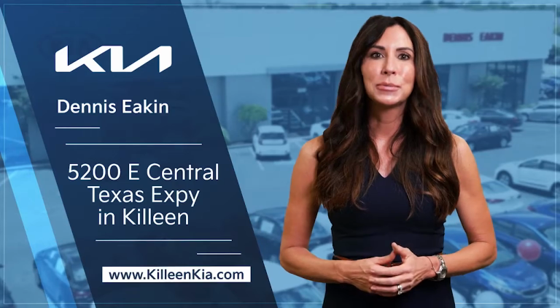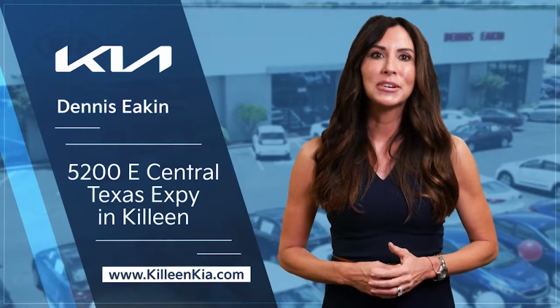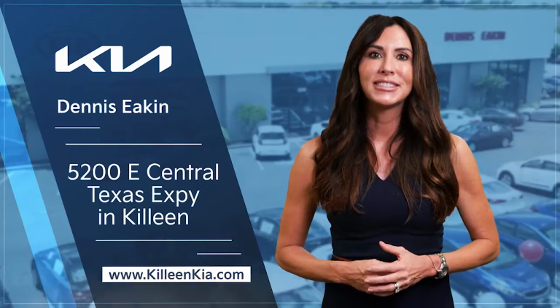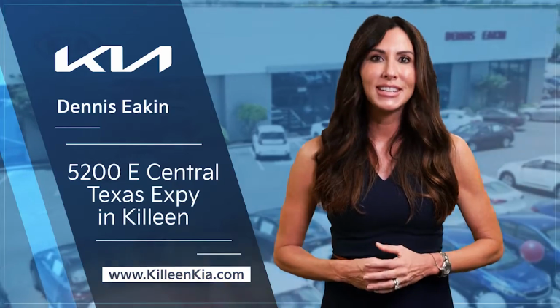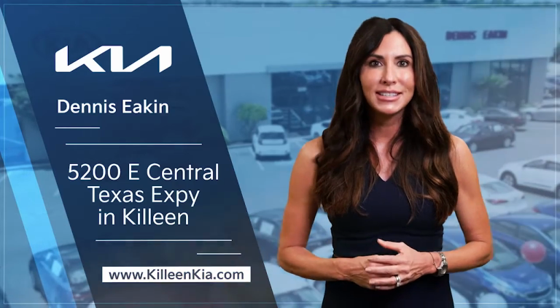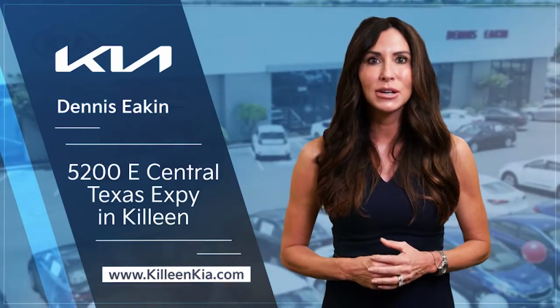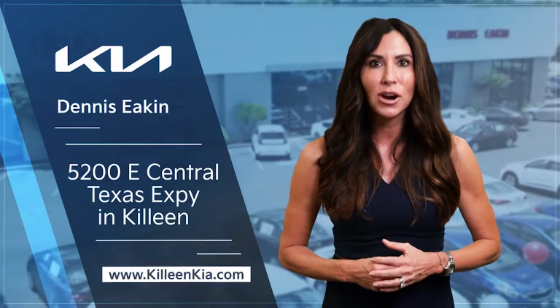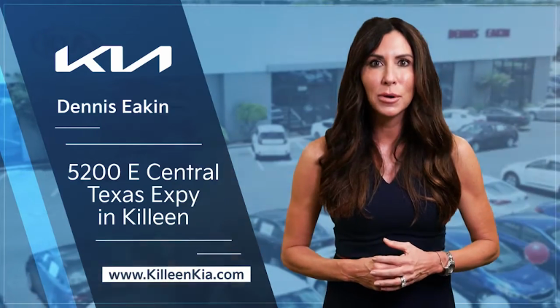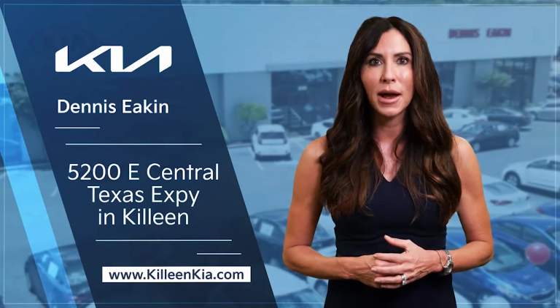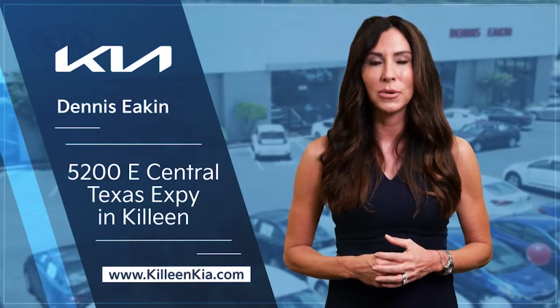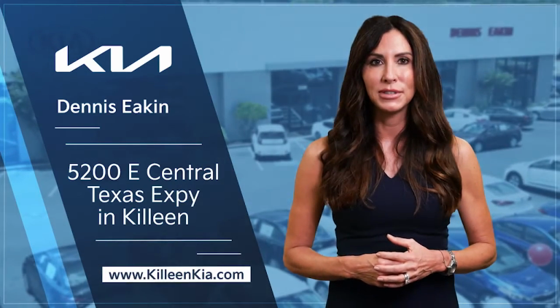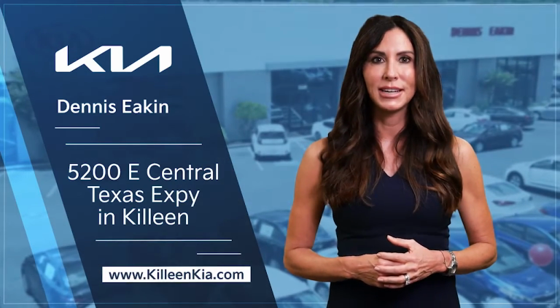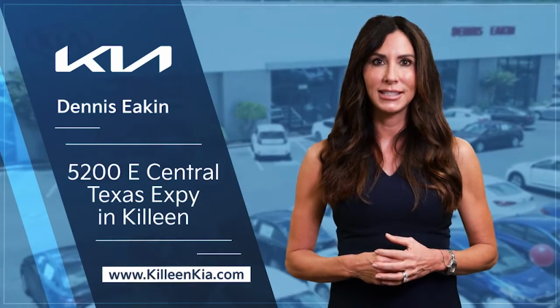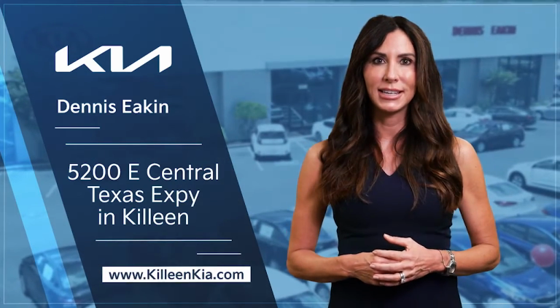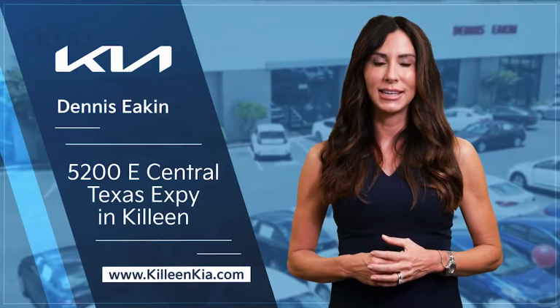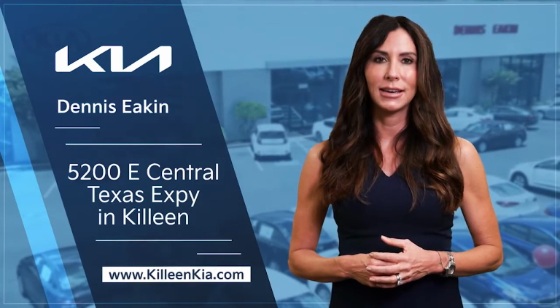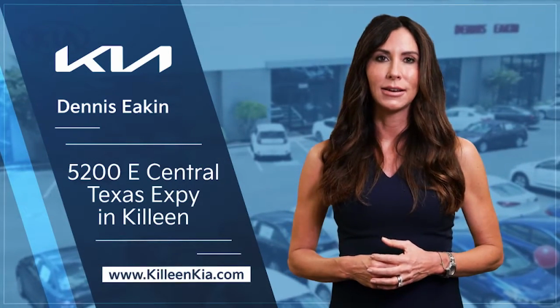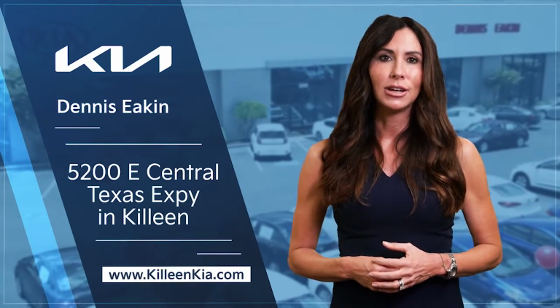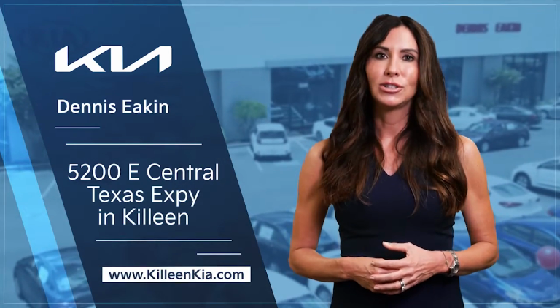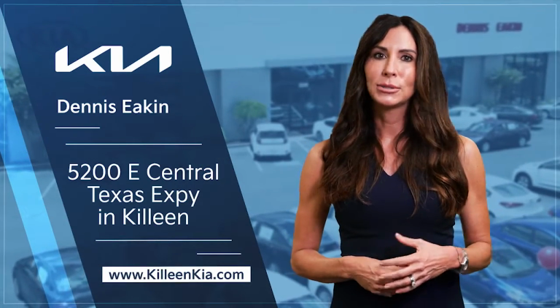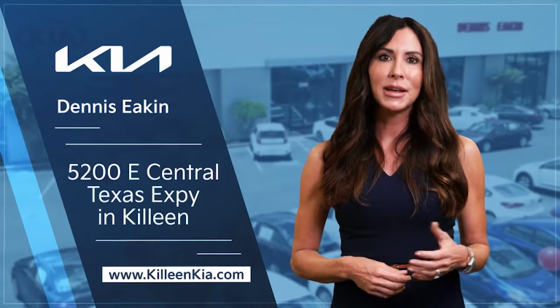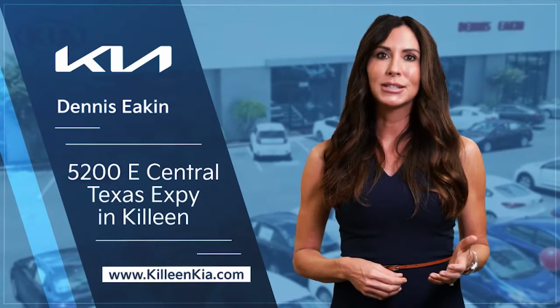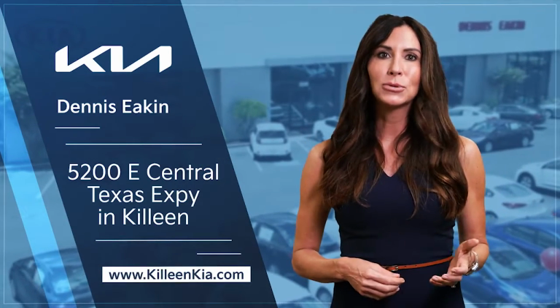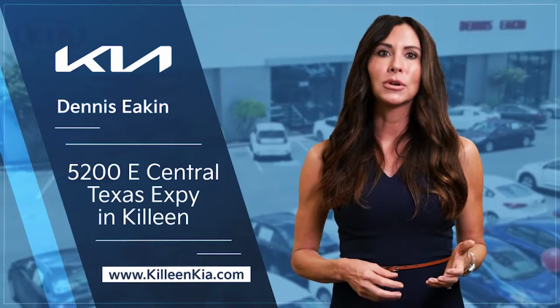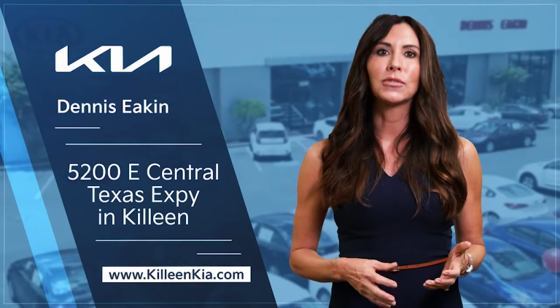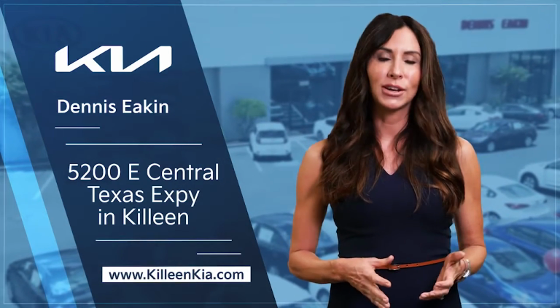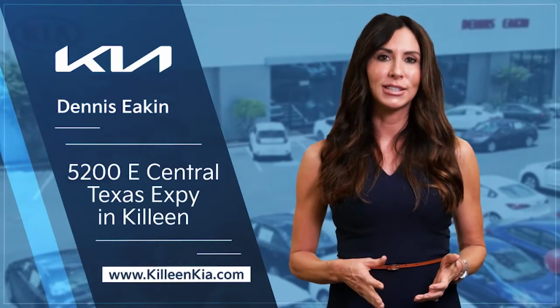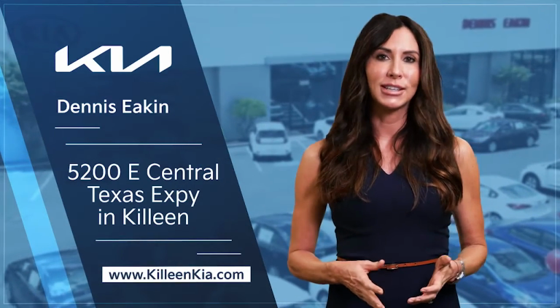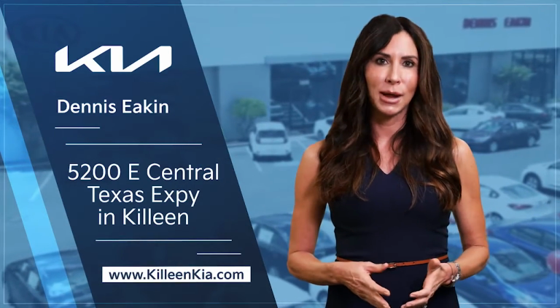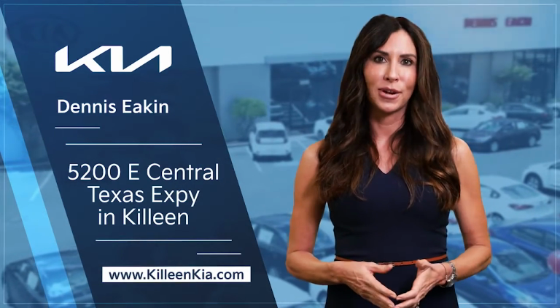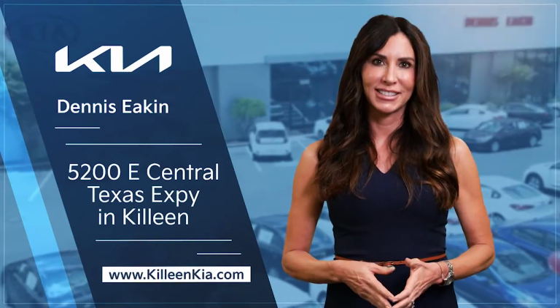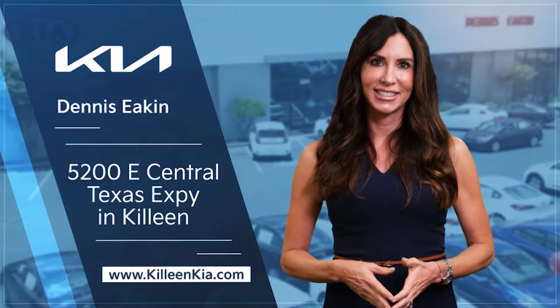Experience easier car buying with Dennis Econ Kia, just minutes north of Austin's high prices.